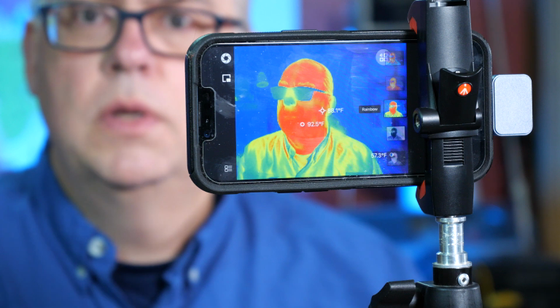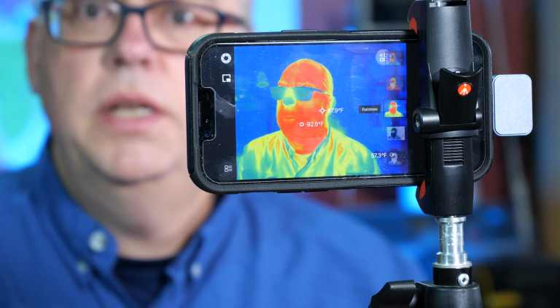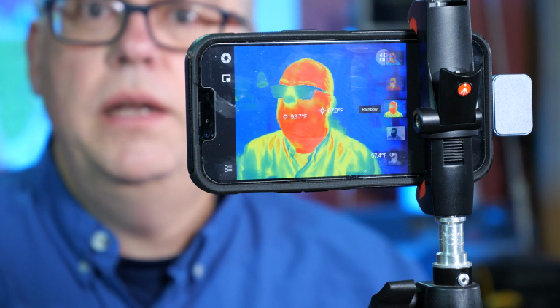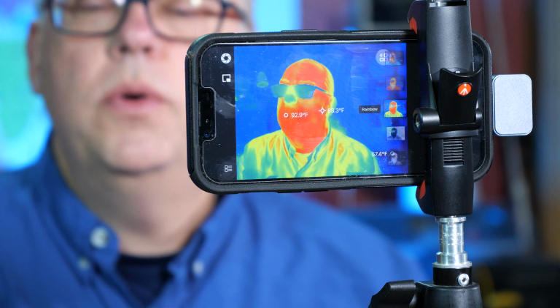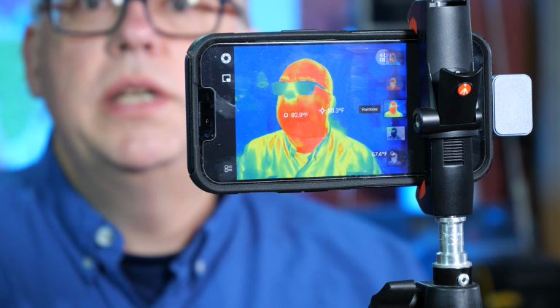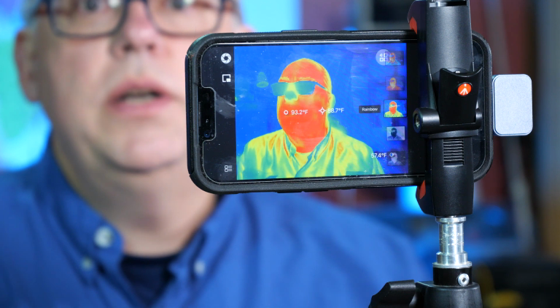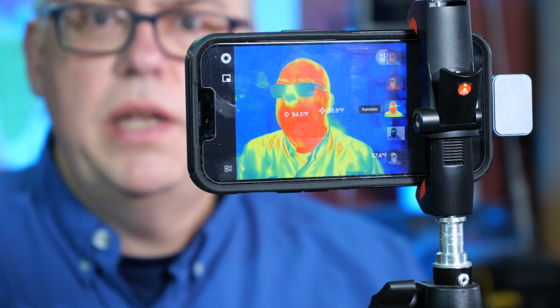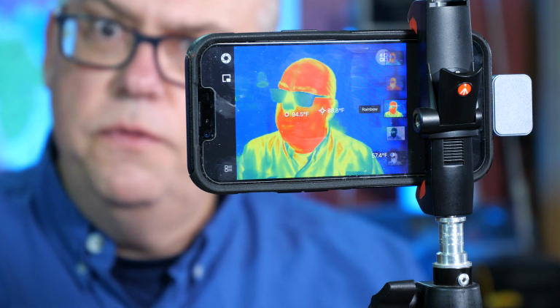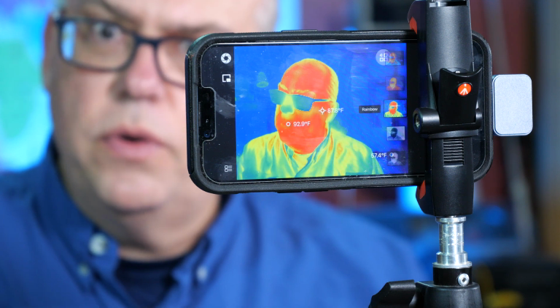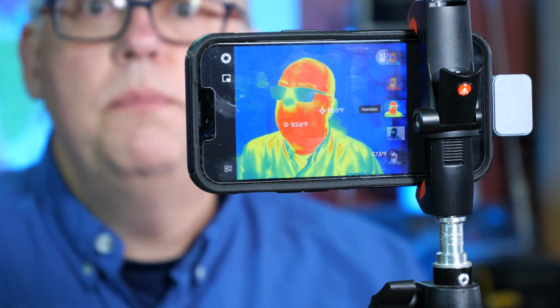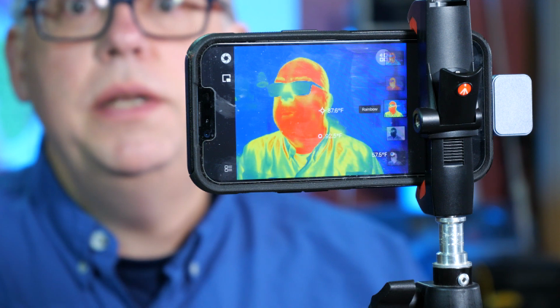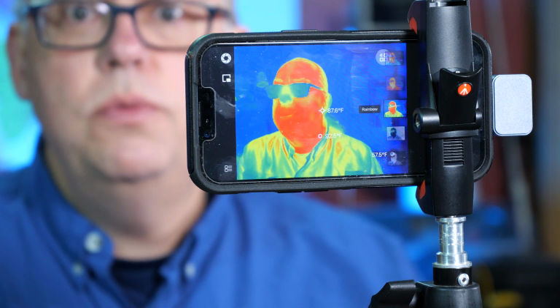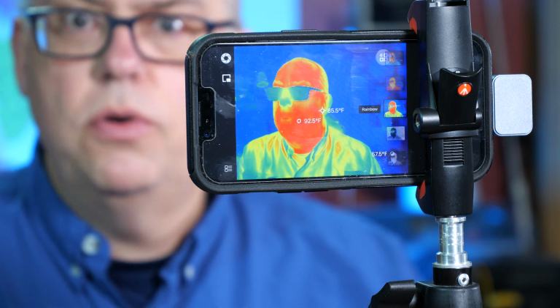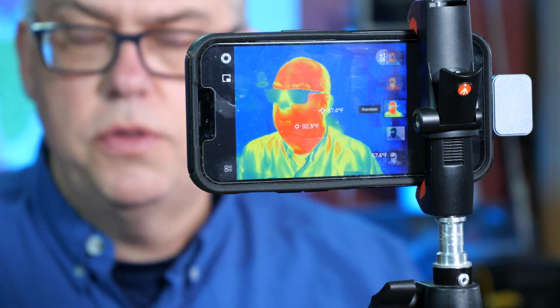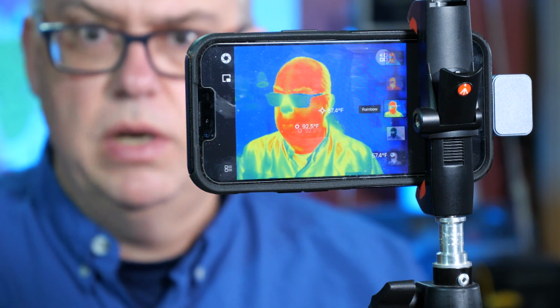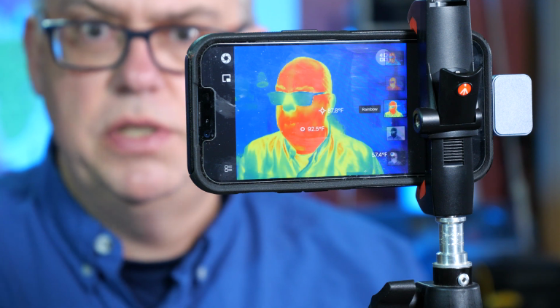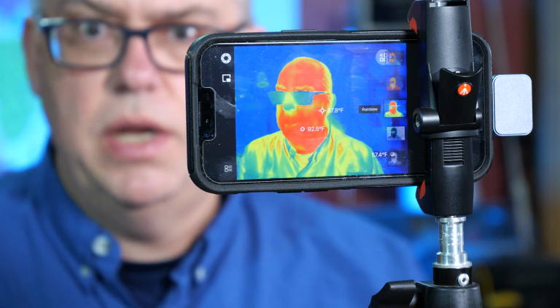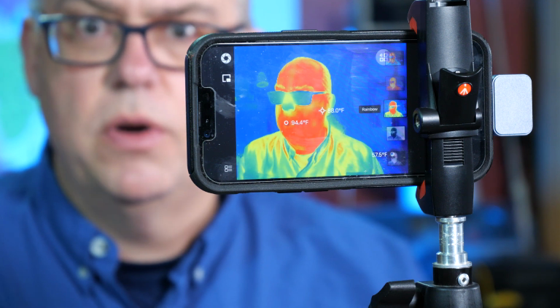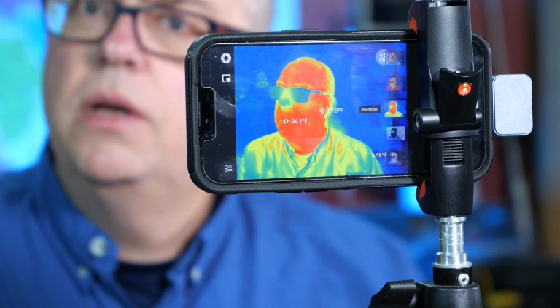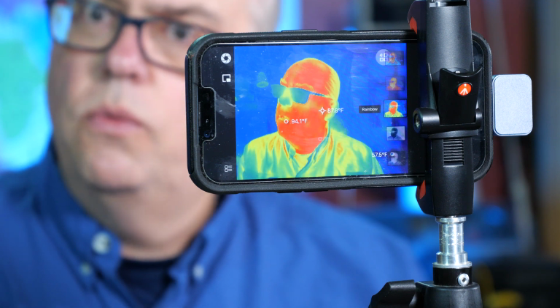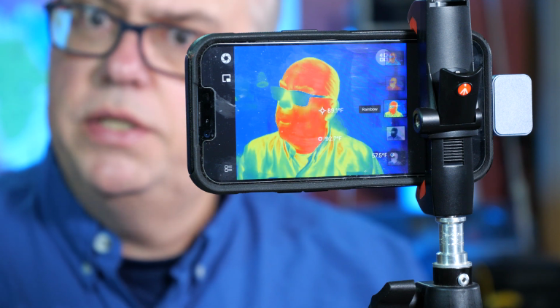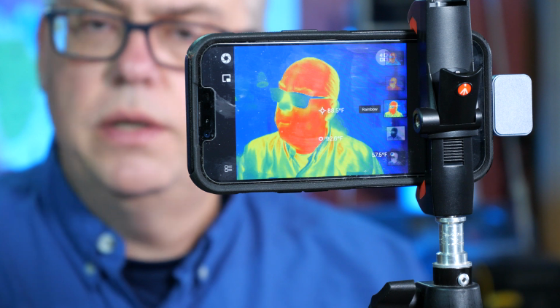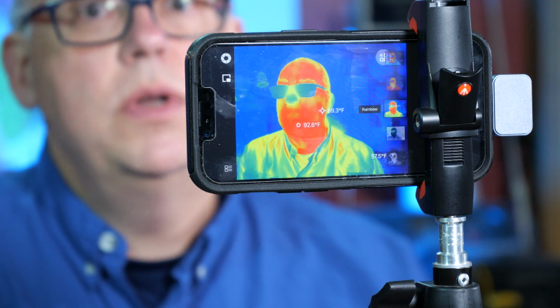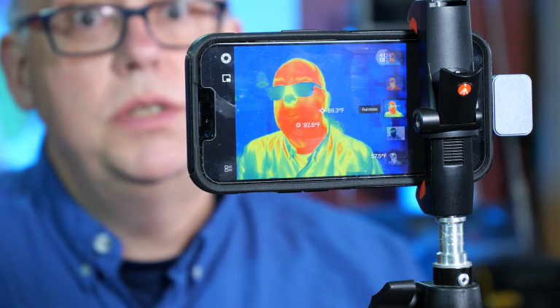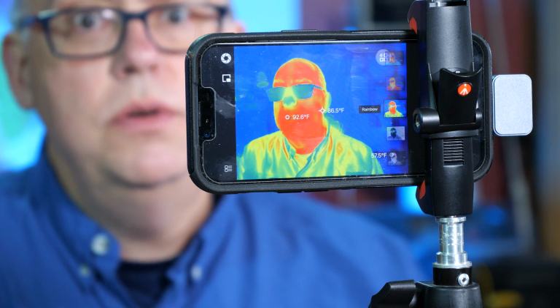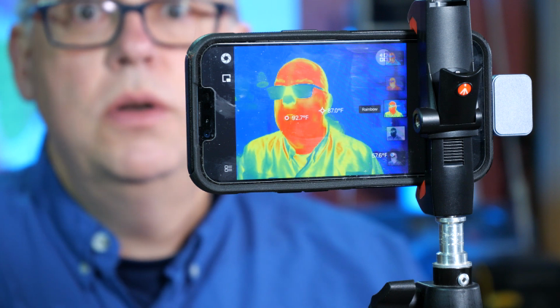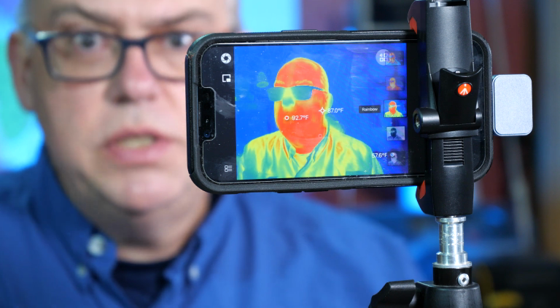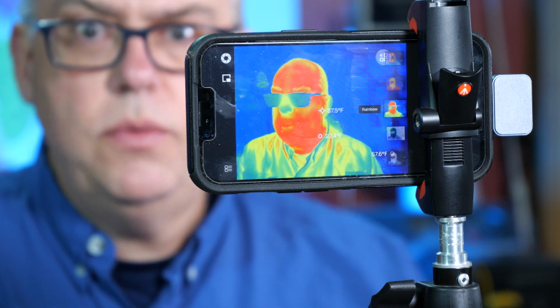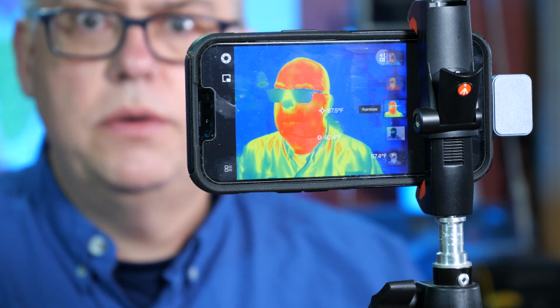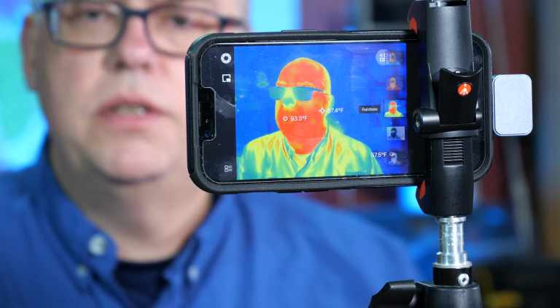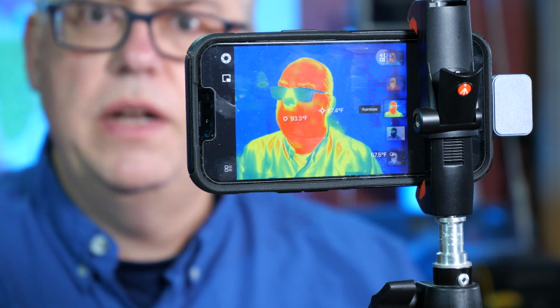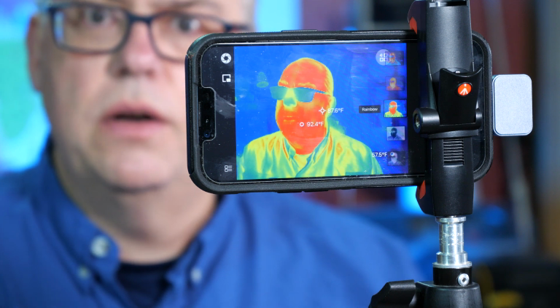Today we're going to take a look at the InfraRay P2 Pro thermal imaging camera — what it is and what it does. Stick around to find out.